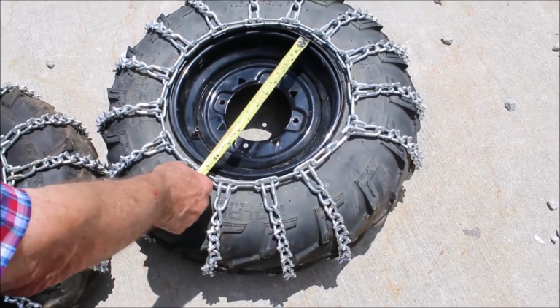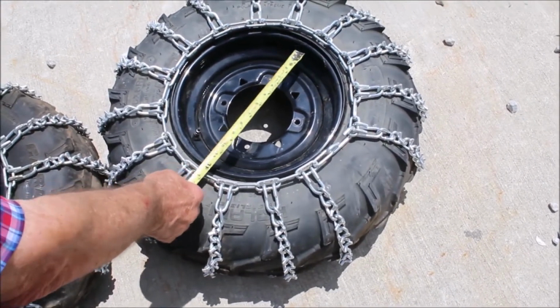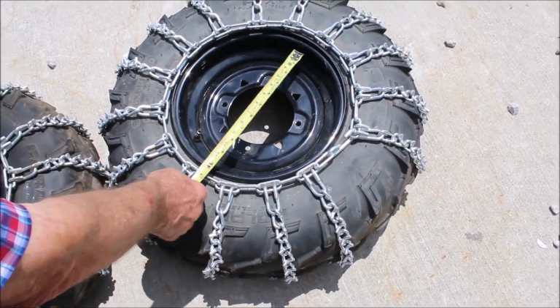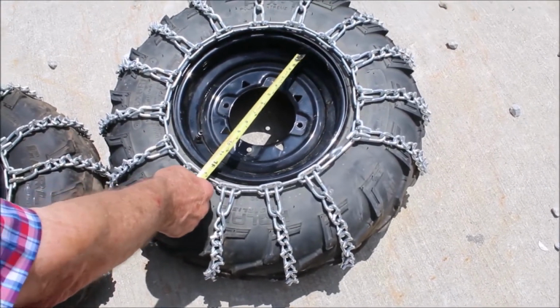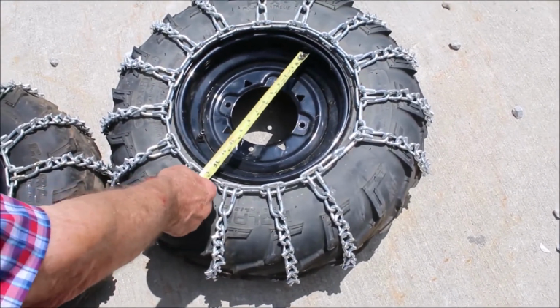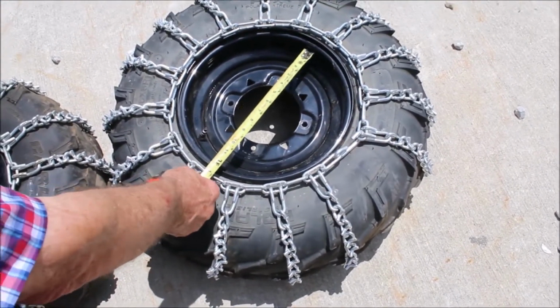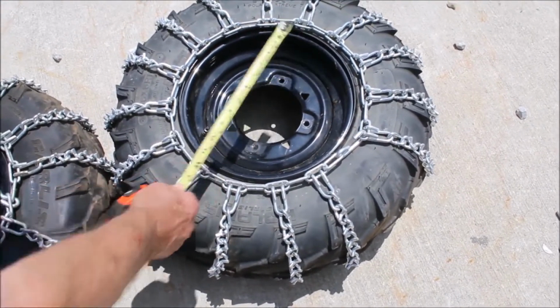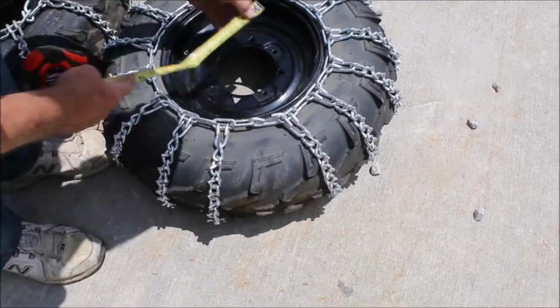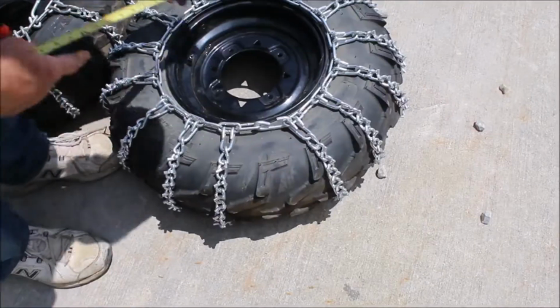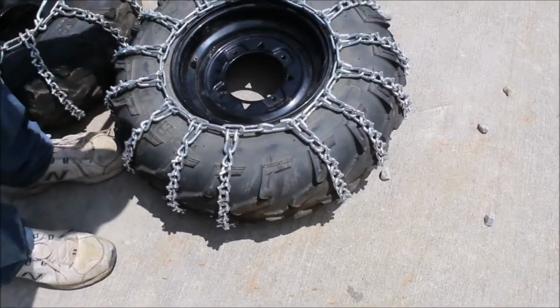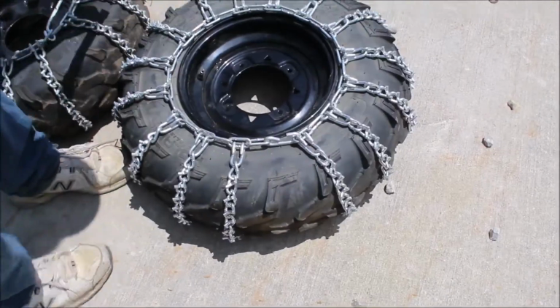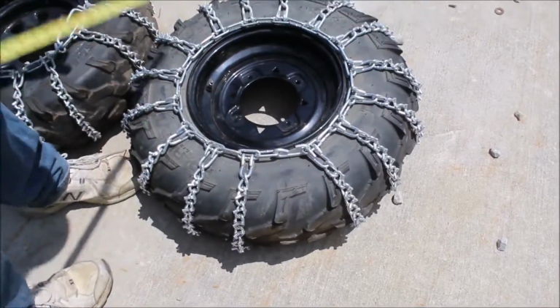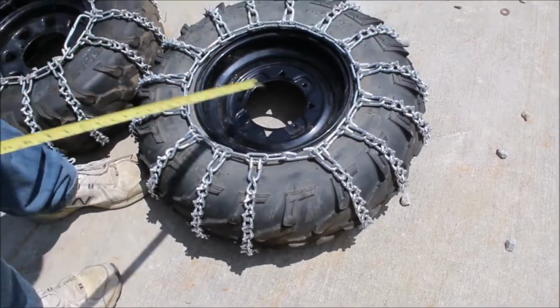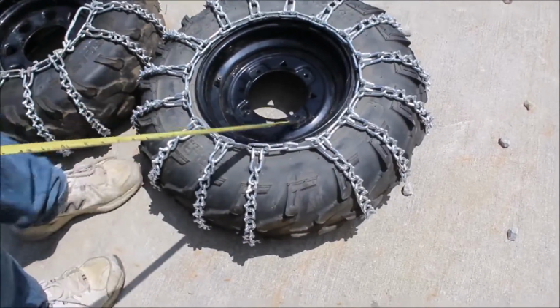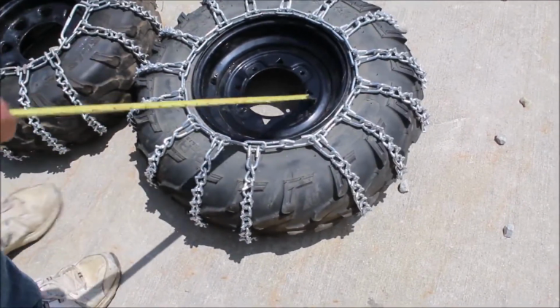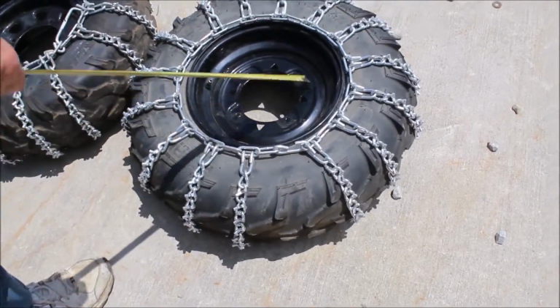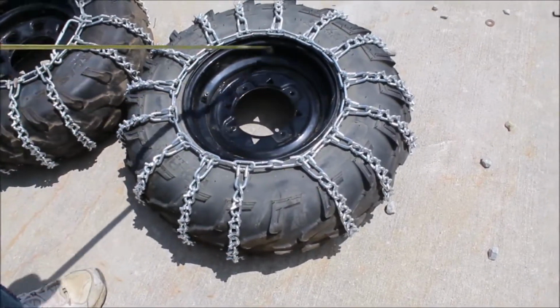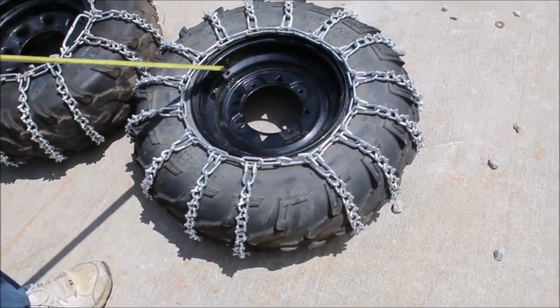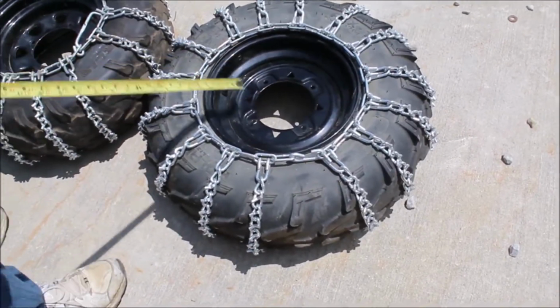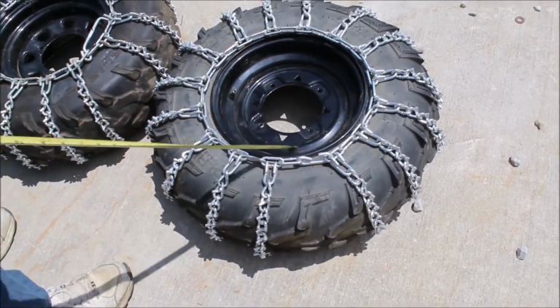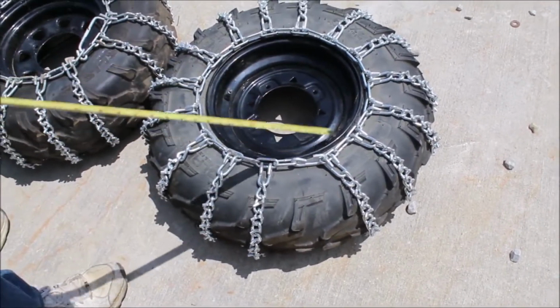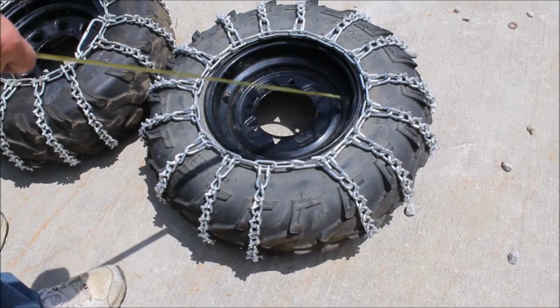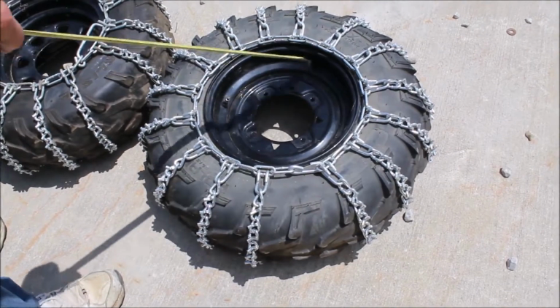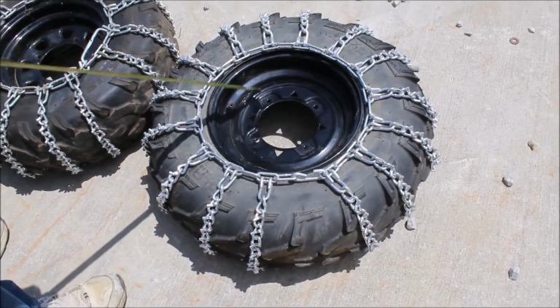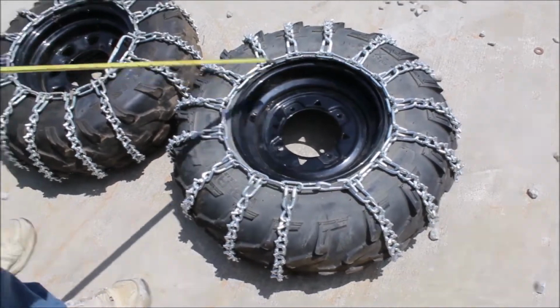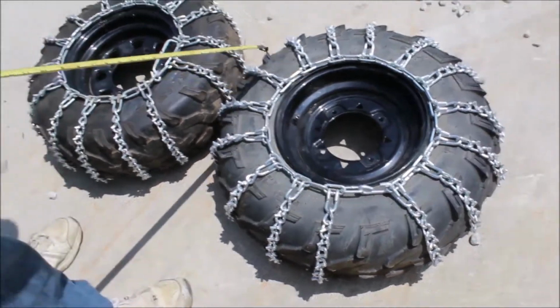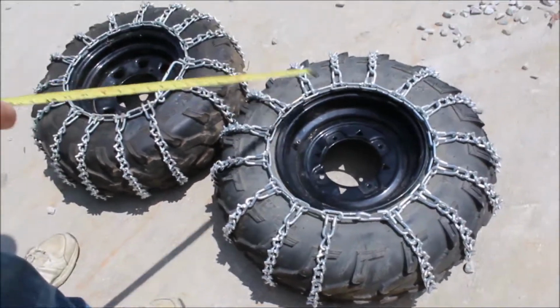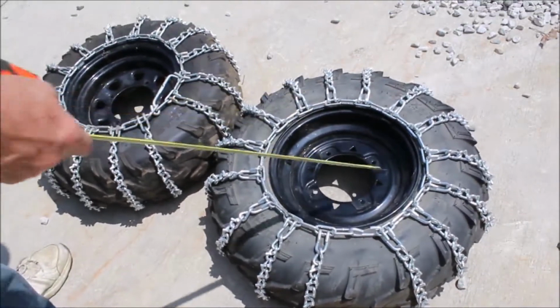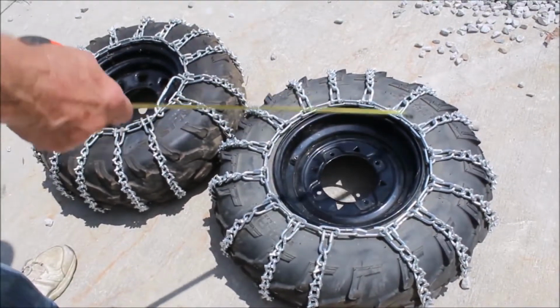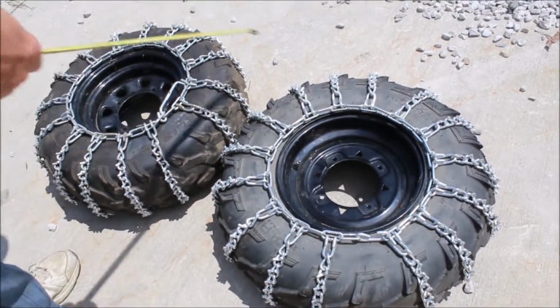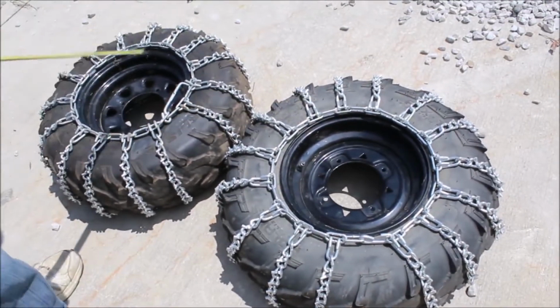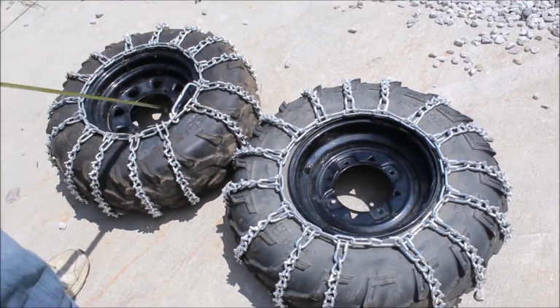They're a 12-inch rim. These holes, I think, fit the same machine. They're just a little different kind of wheel.